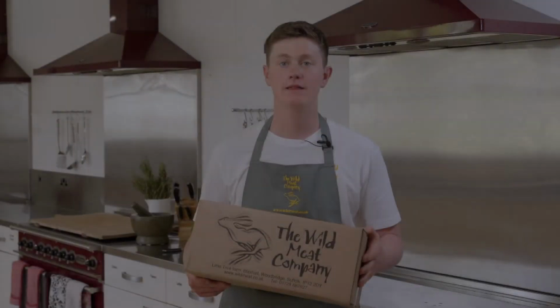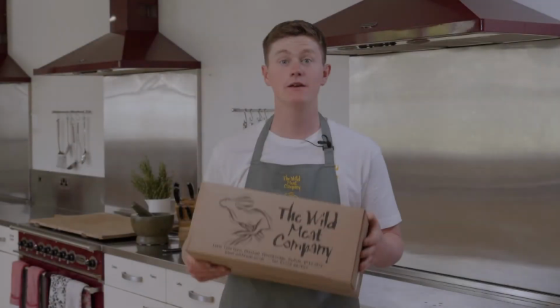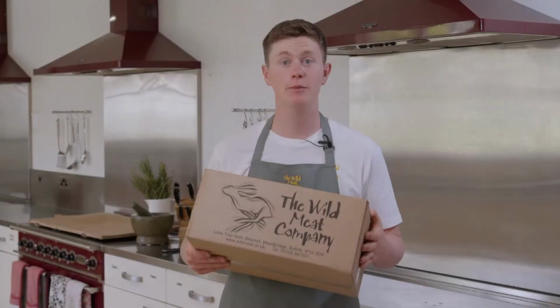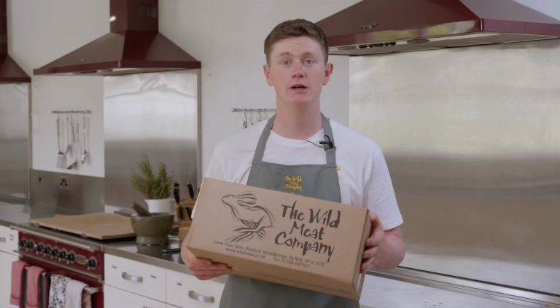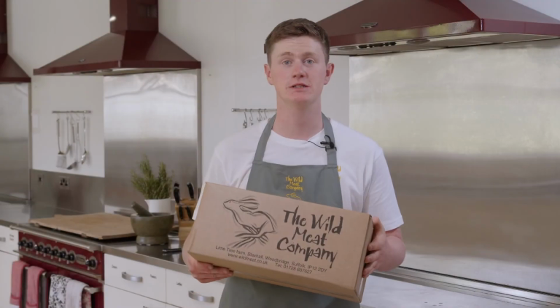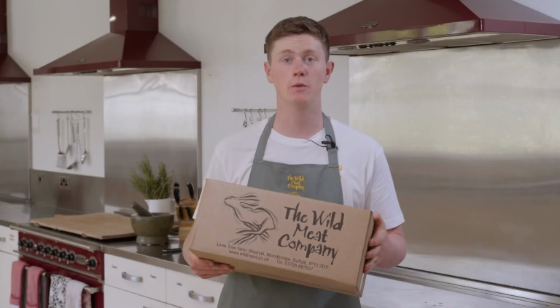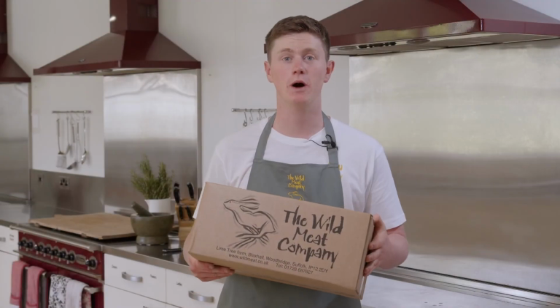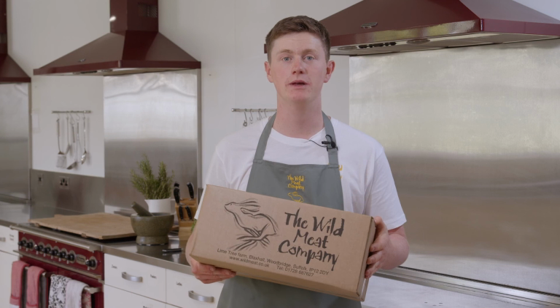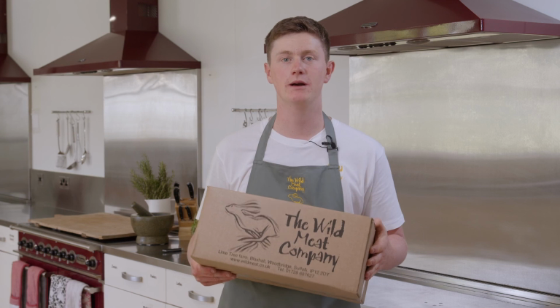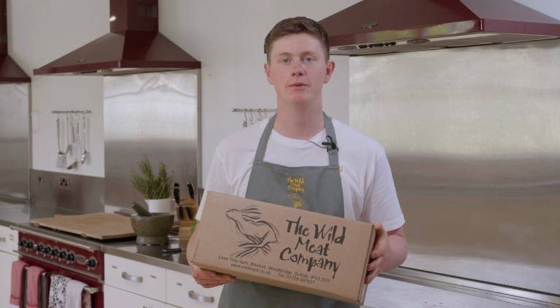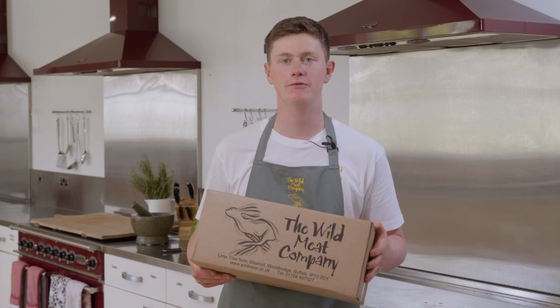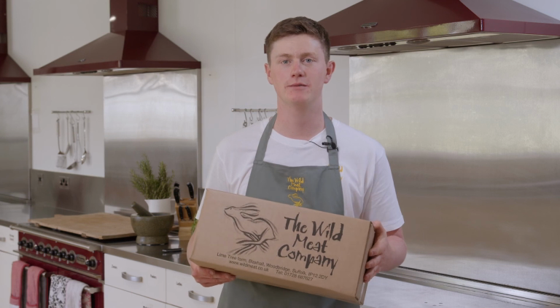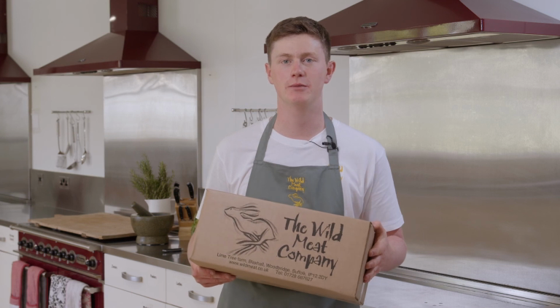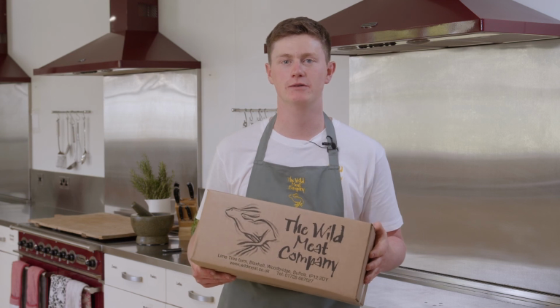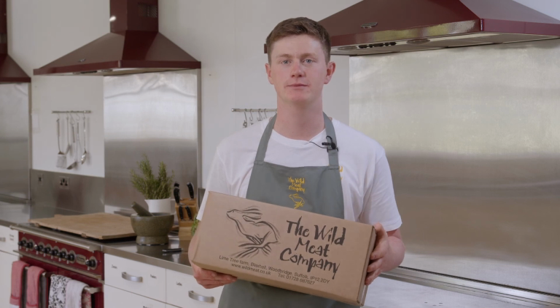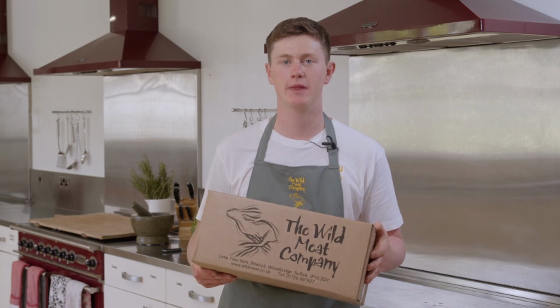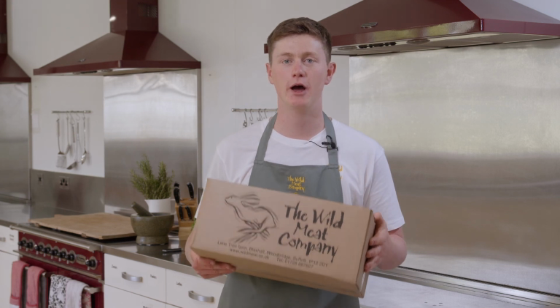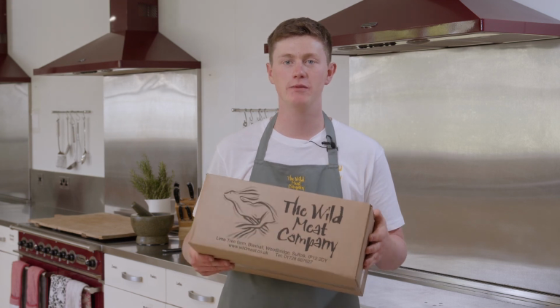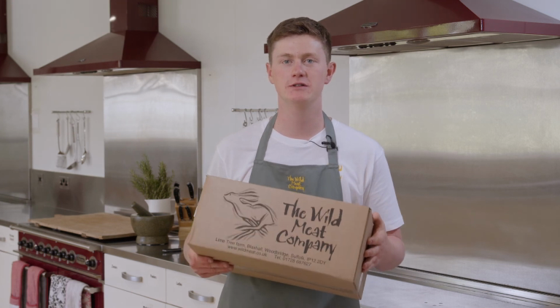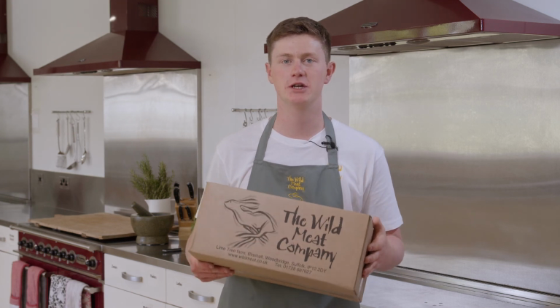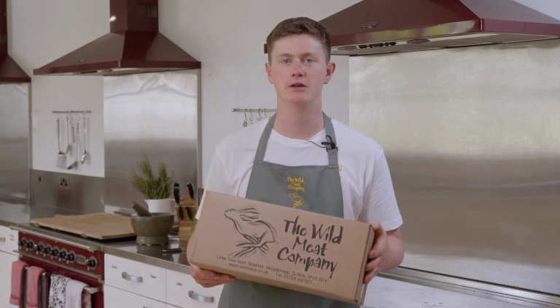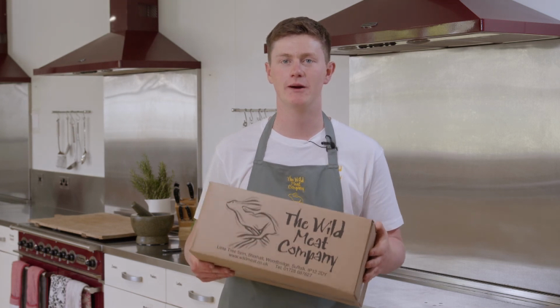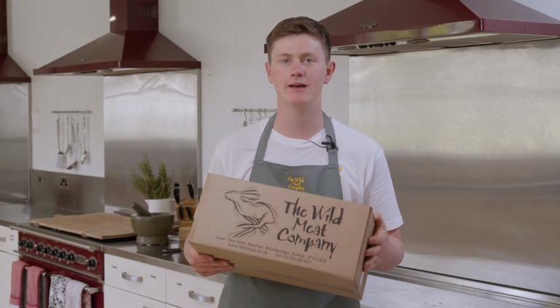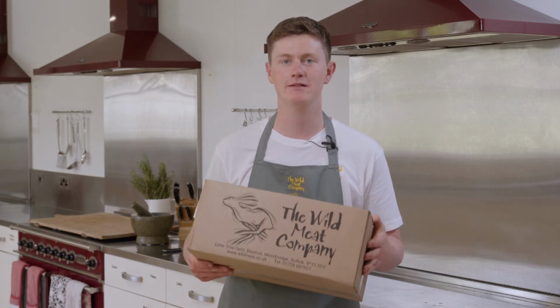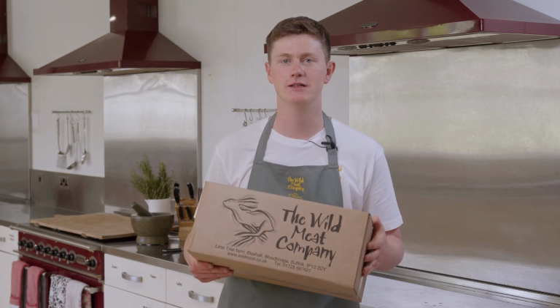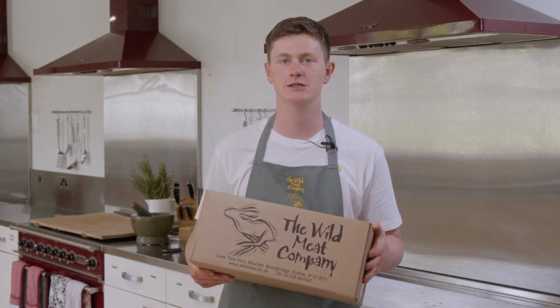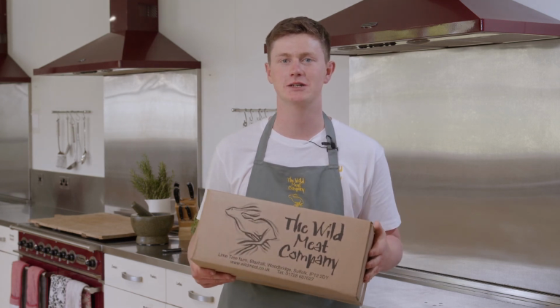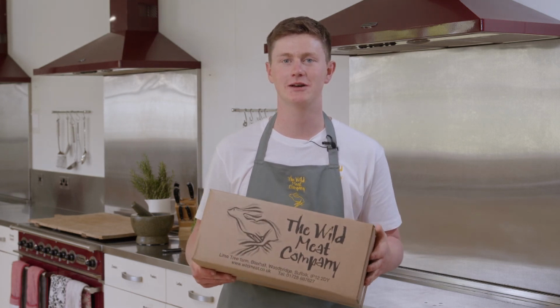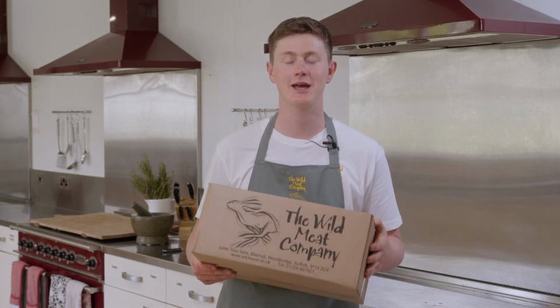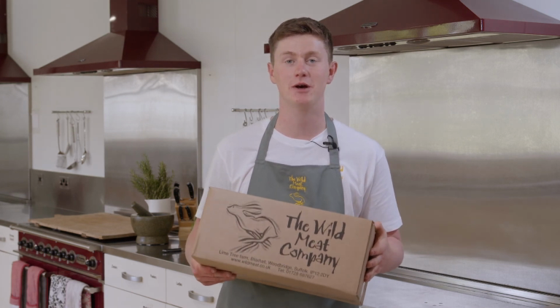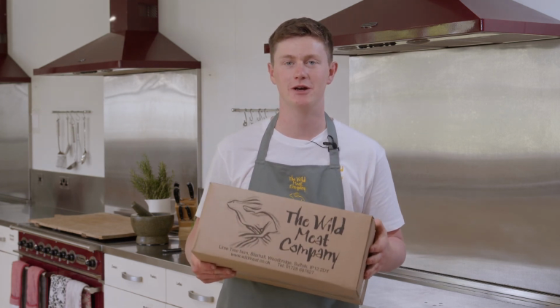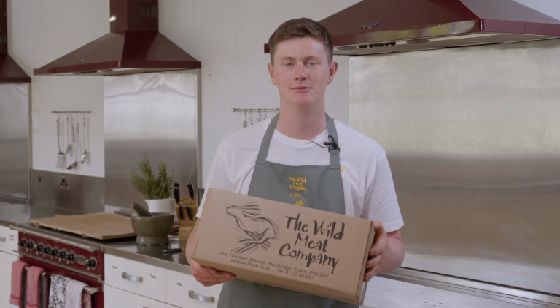Thank you for purchasing the Wild Meat Company recipe box. I hope this has shown you how easy it is to cook game at home.